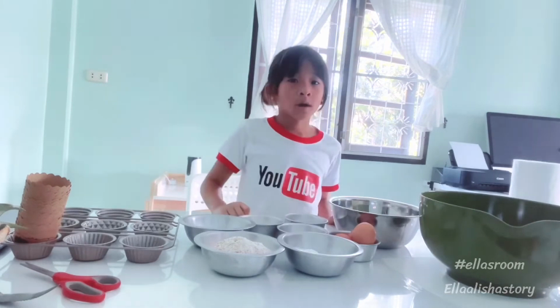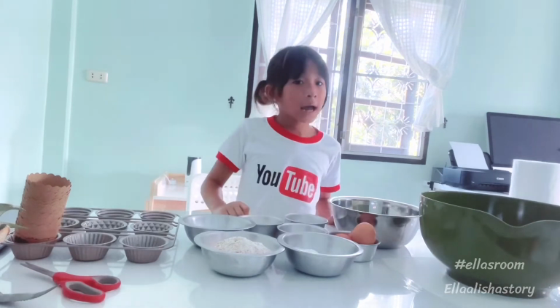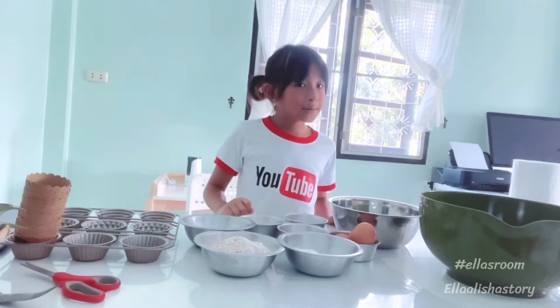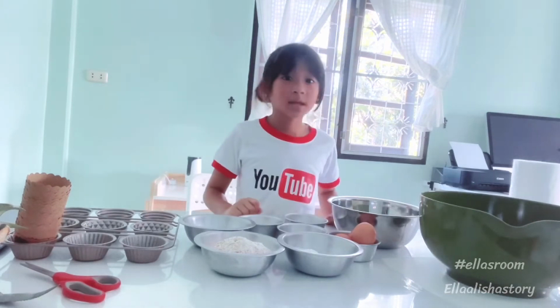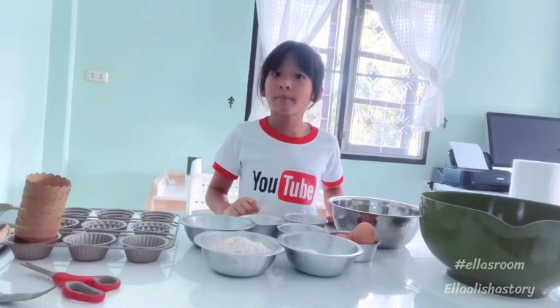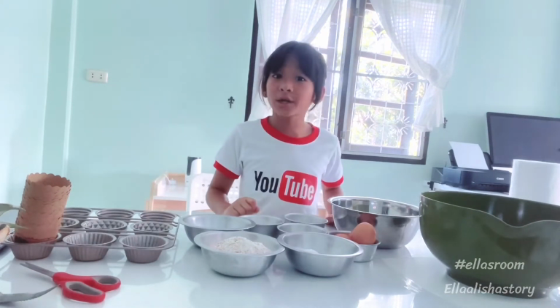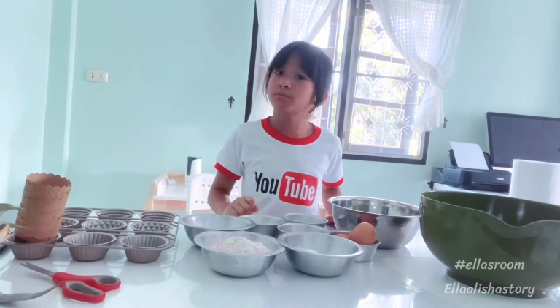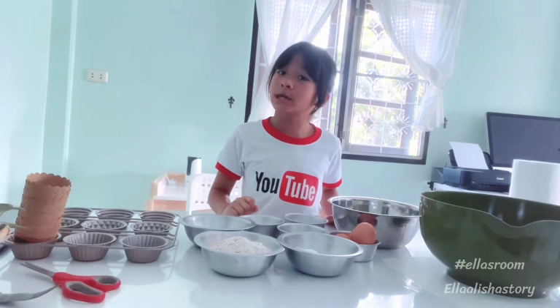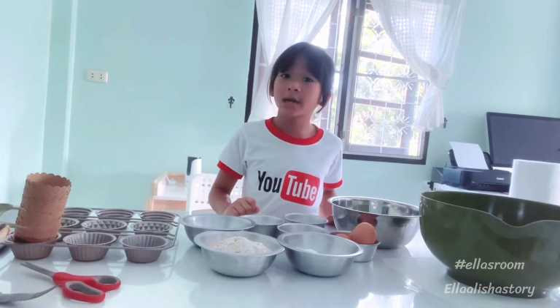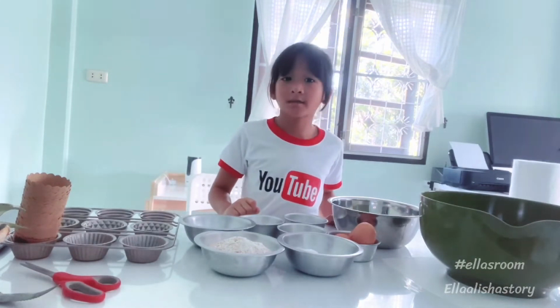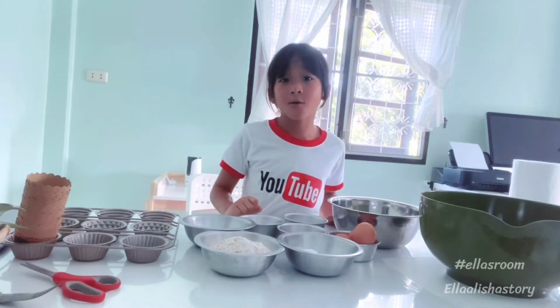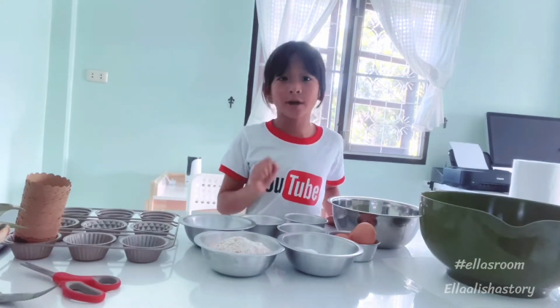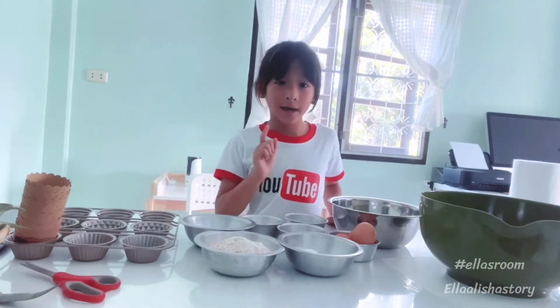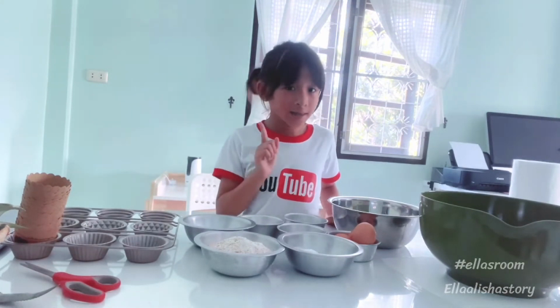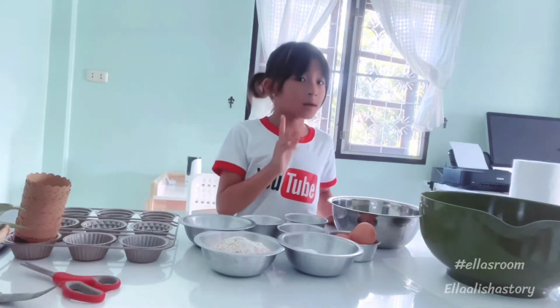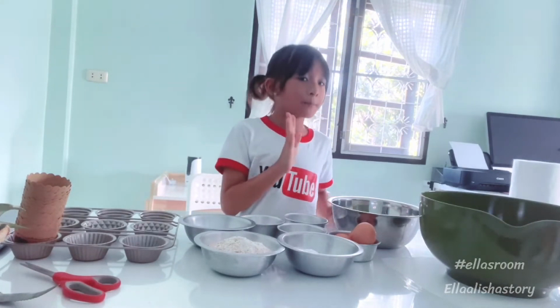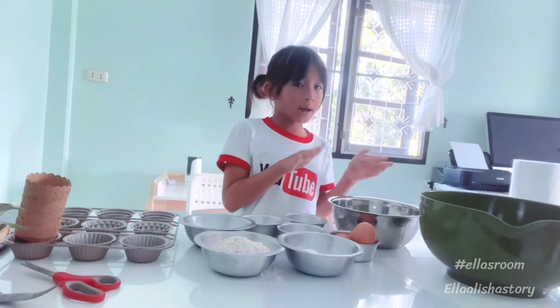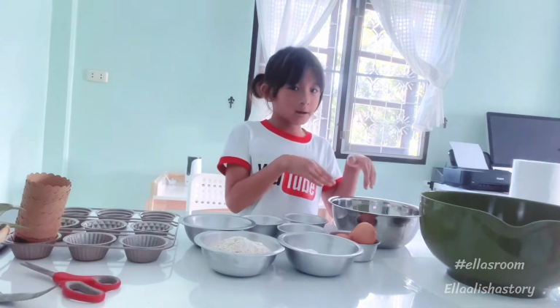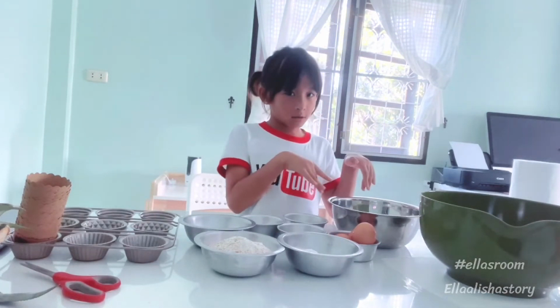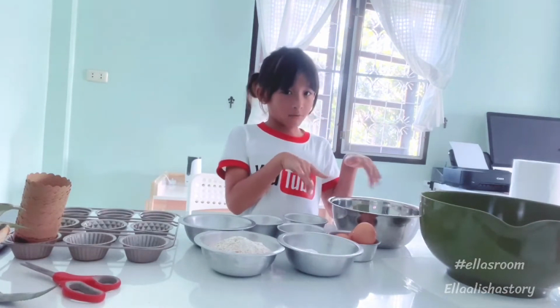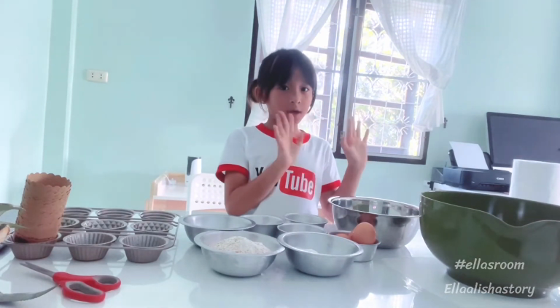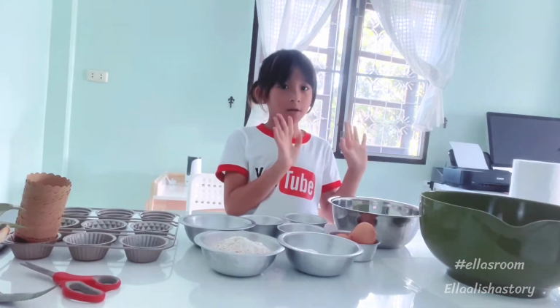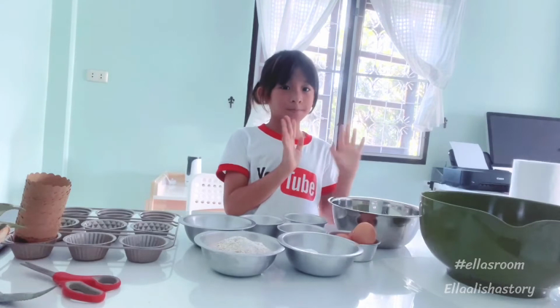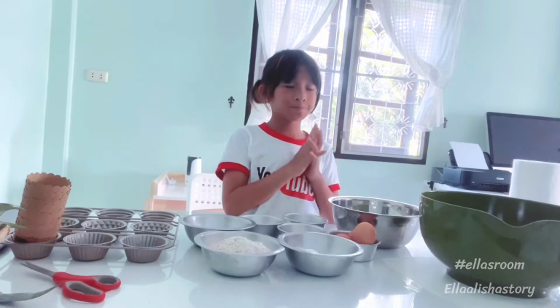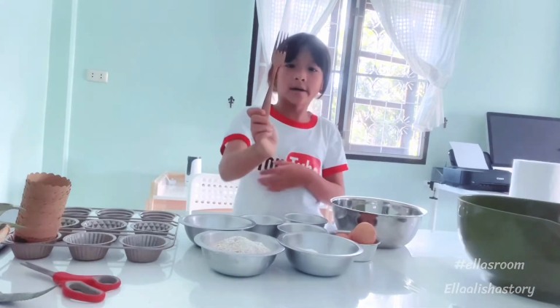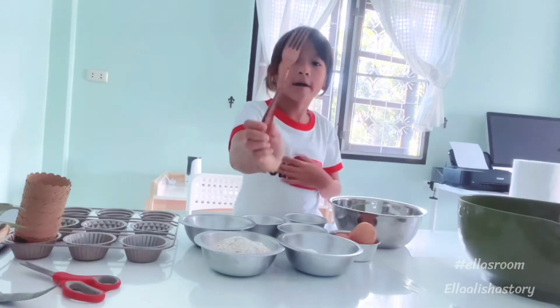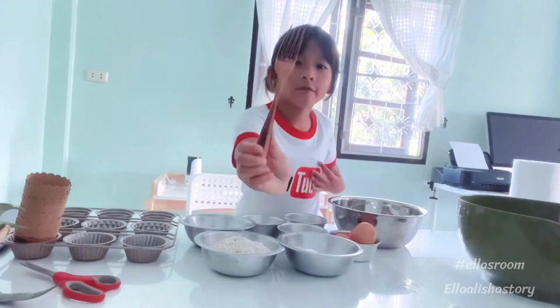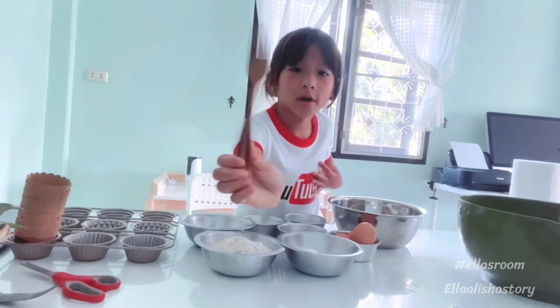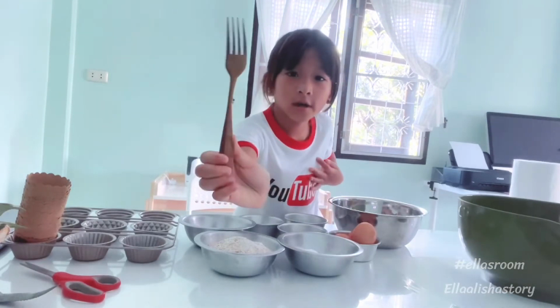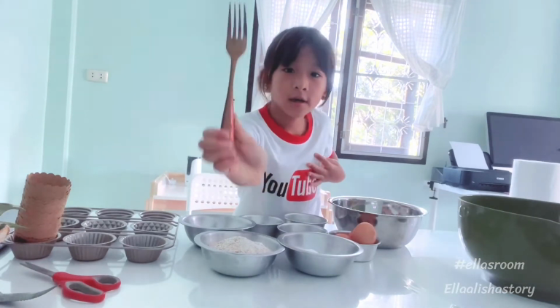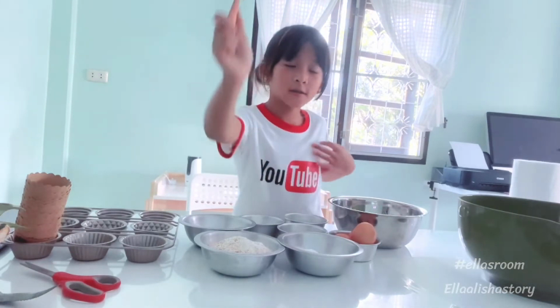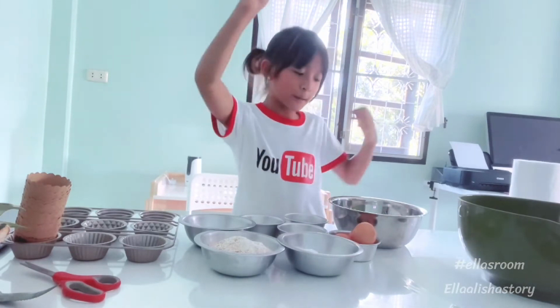I'm going to smash bananas now. Okay guys, bananas are over here. Smash.